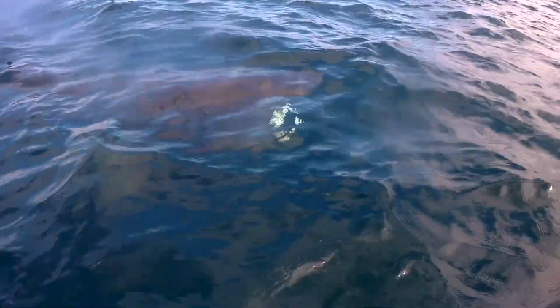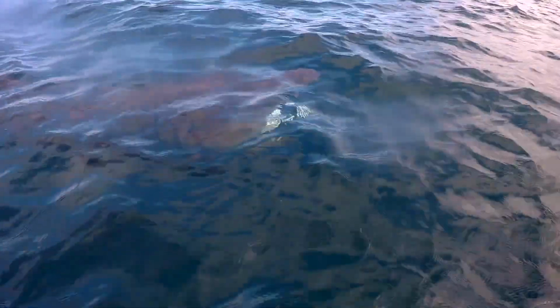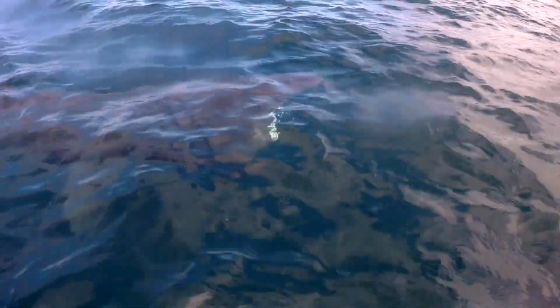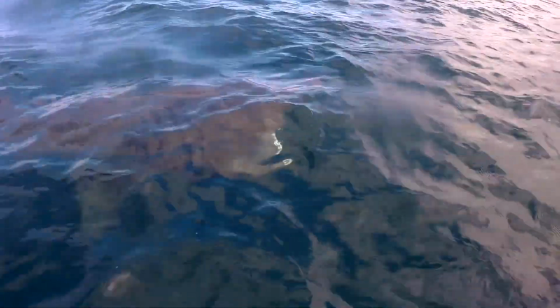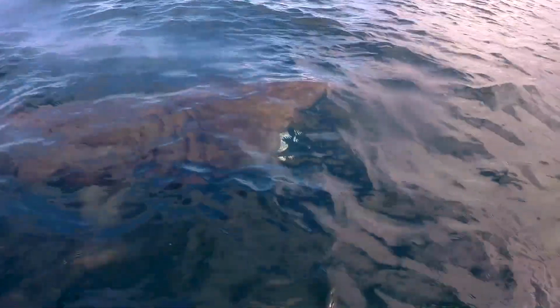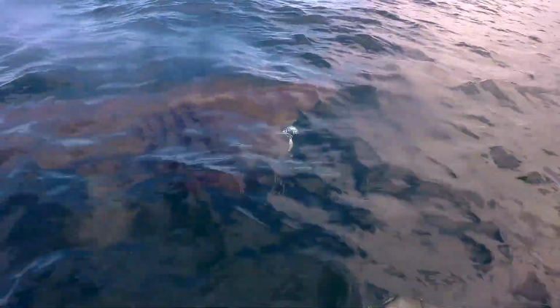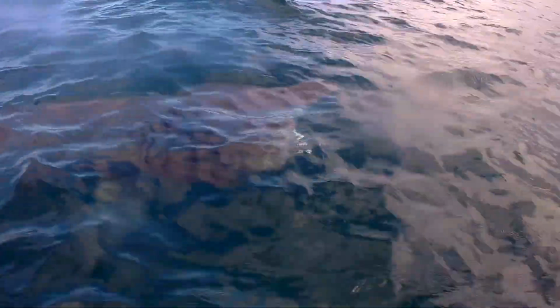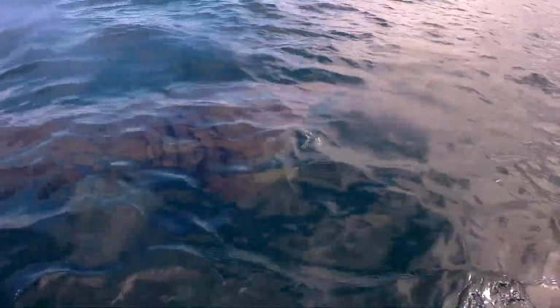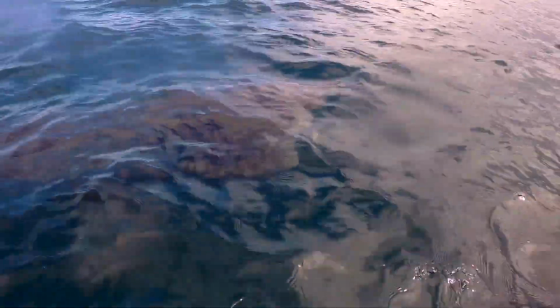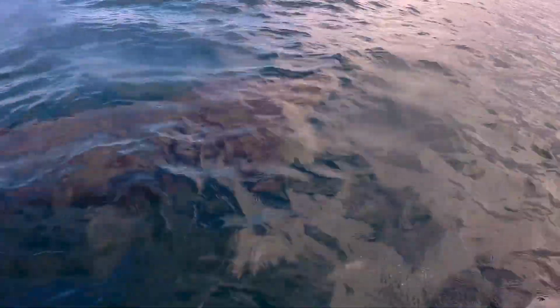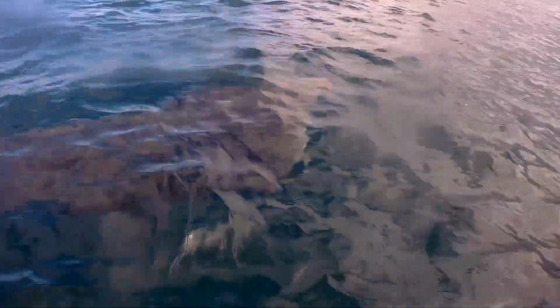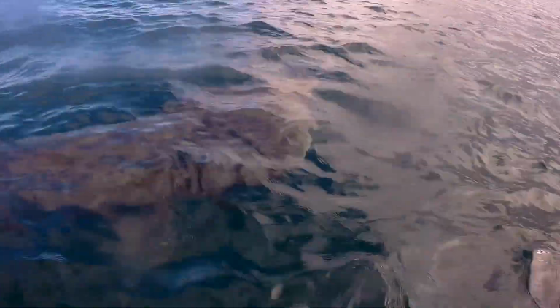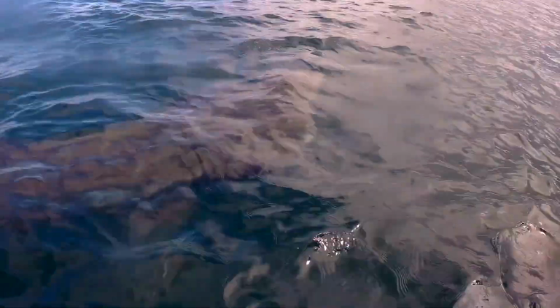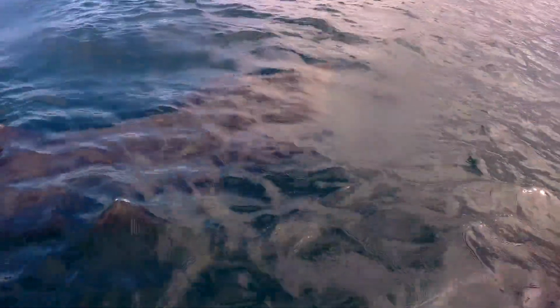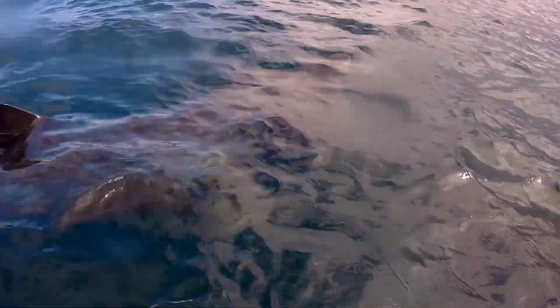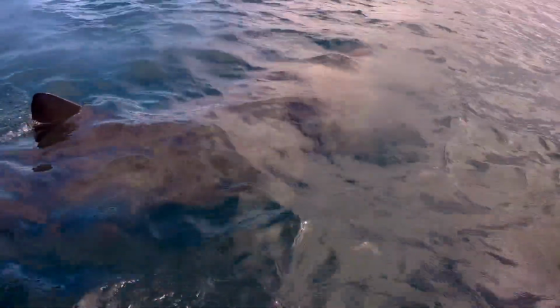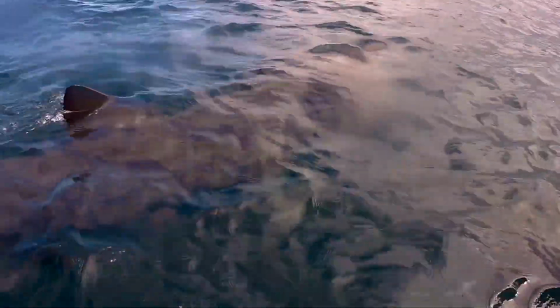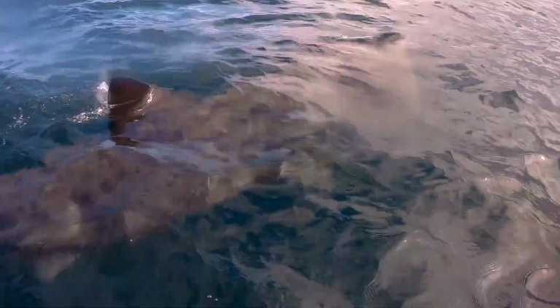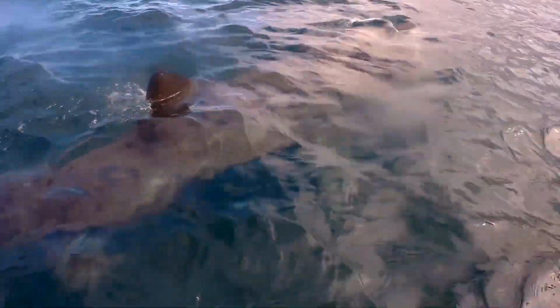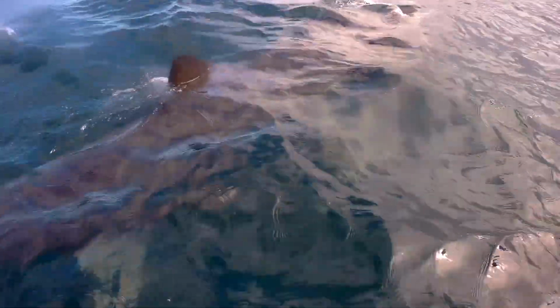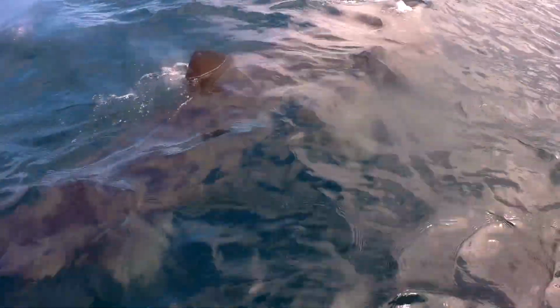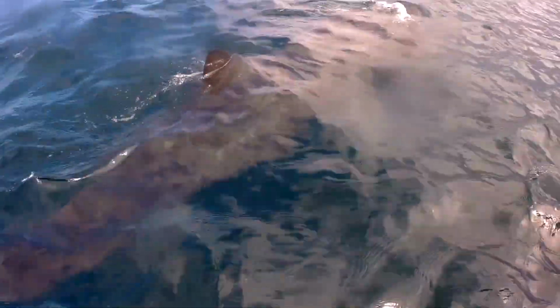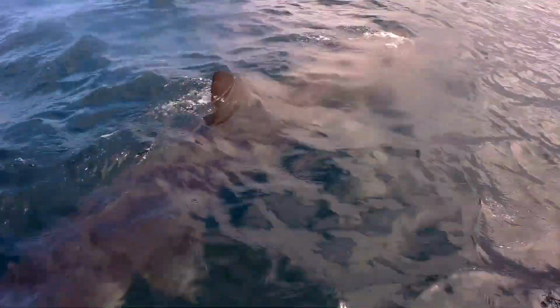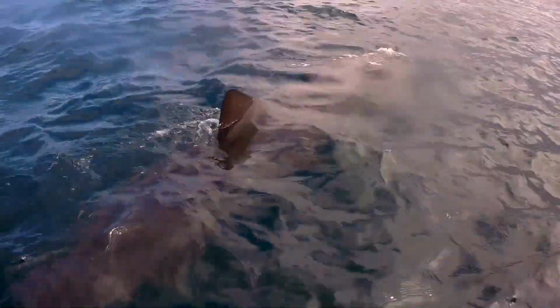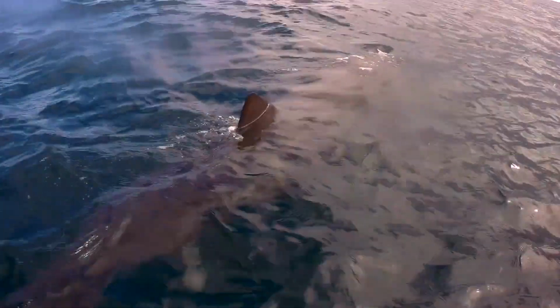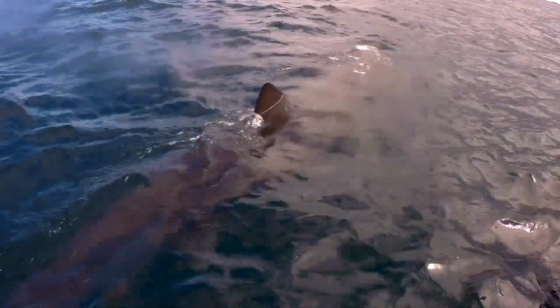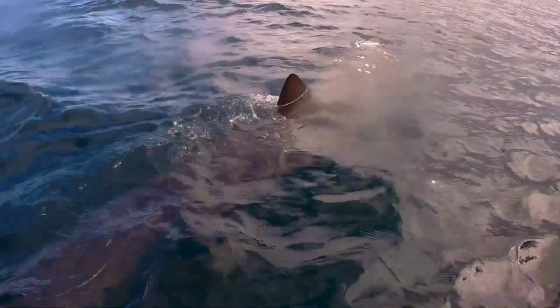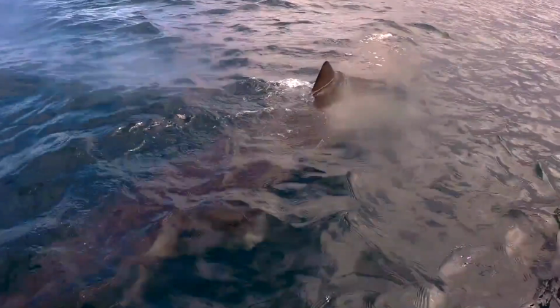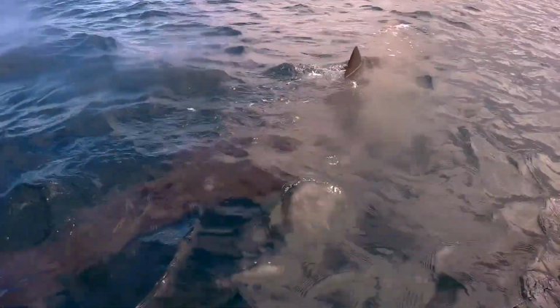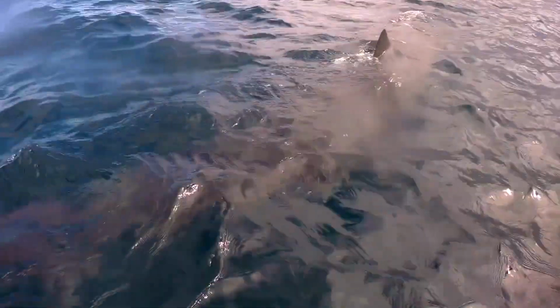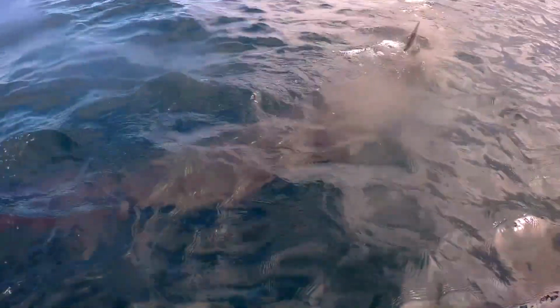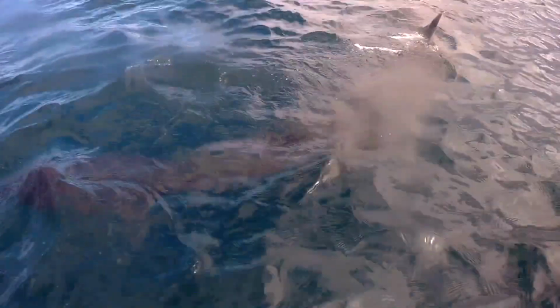Though they're huge, basking sharks are able to jump completely out of the water, and it's believed they do this to remove parasites.